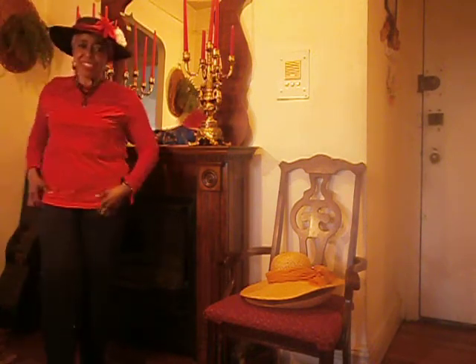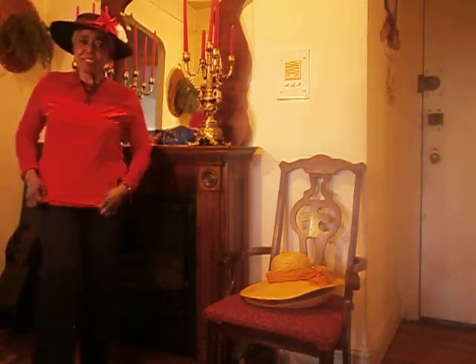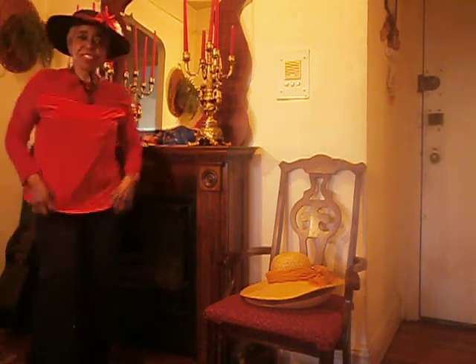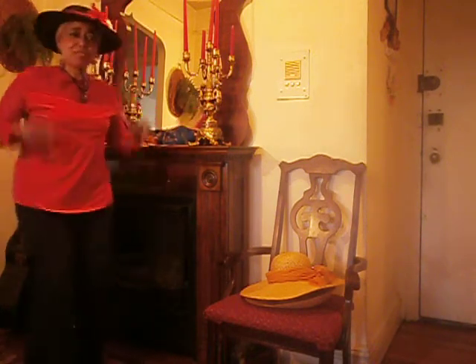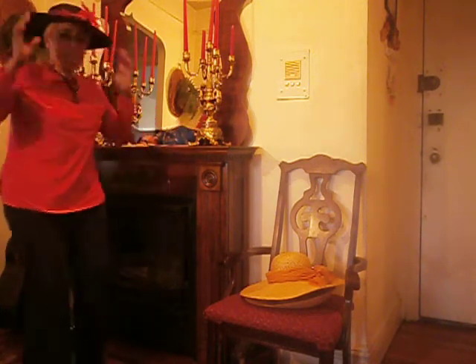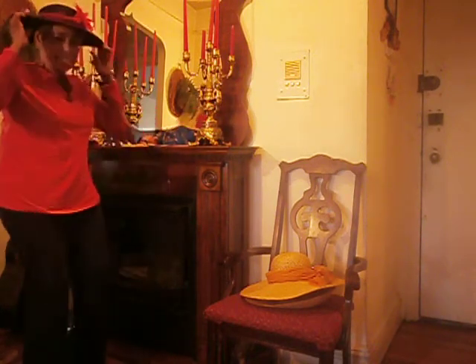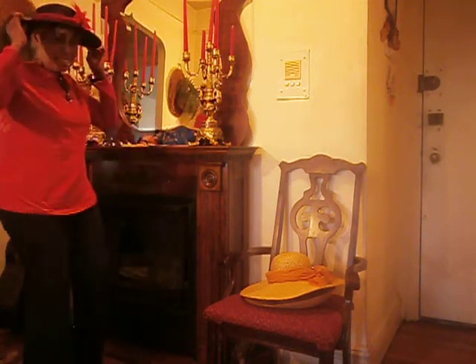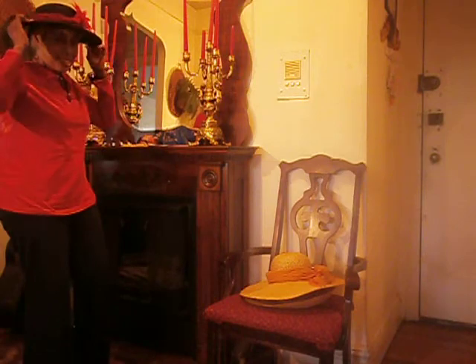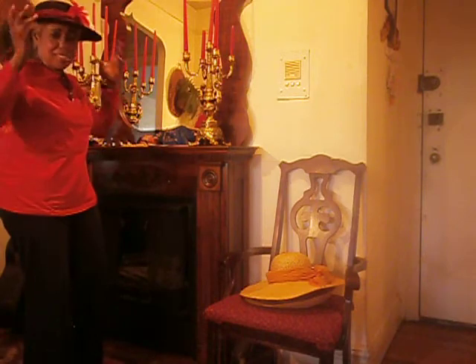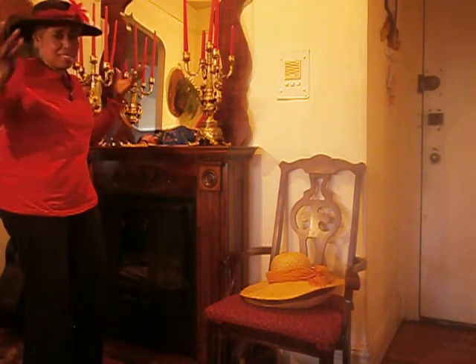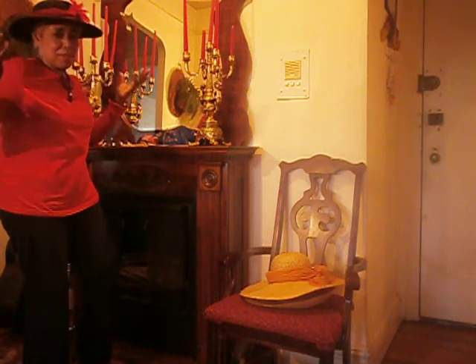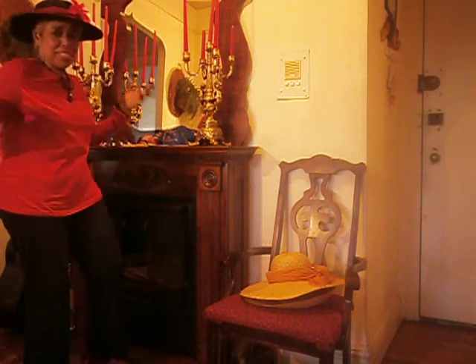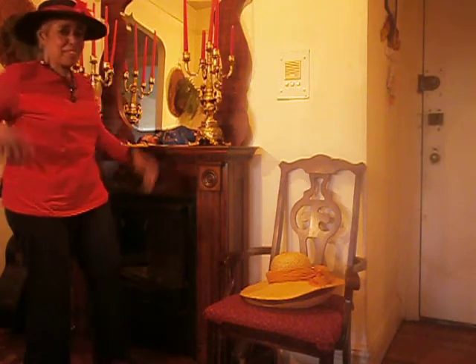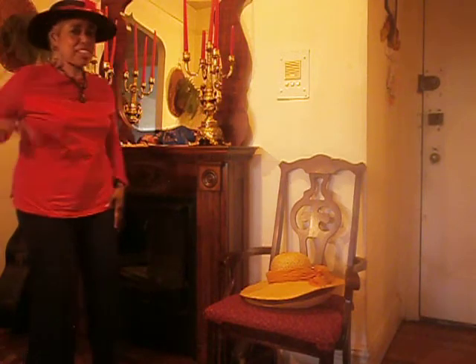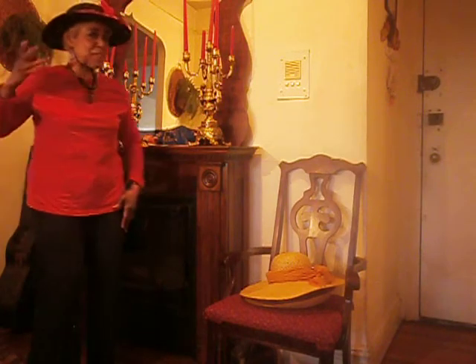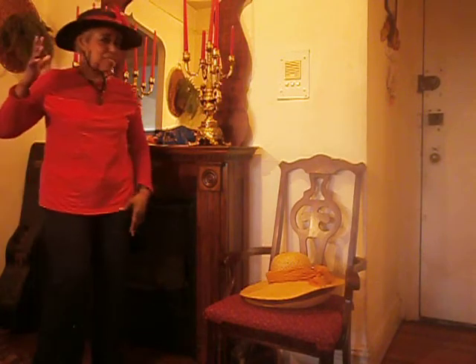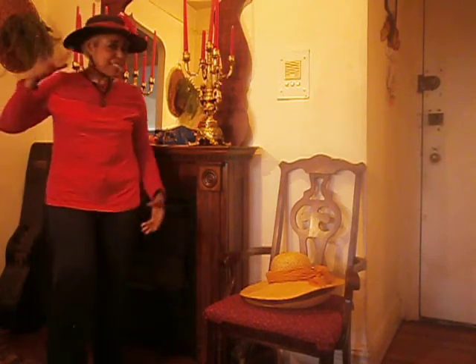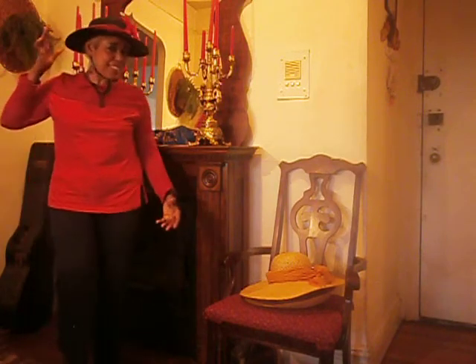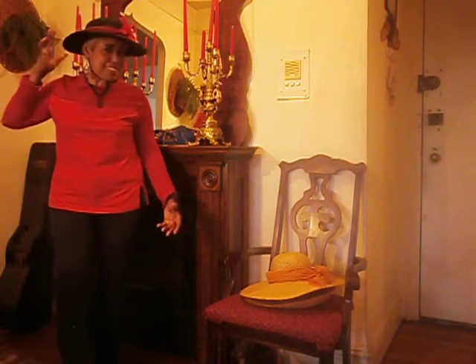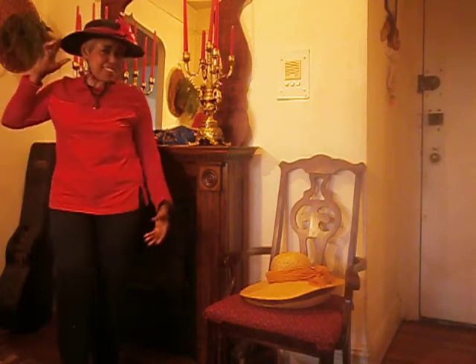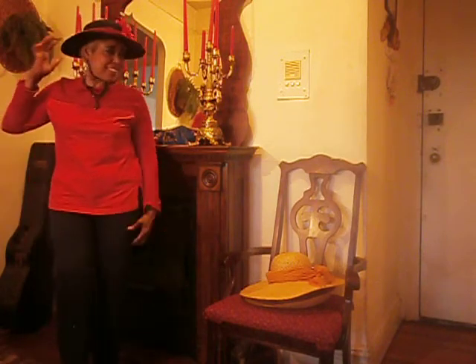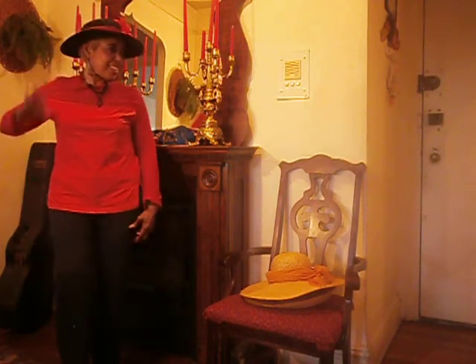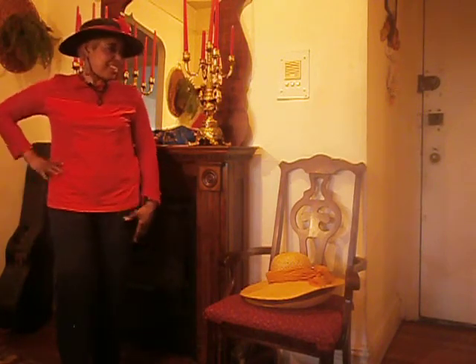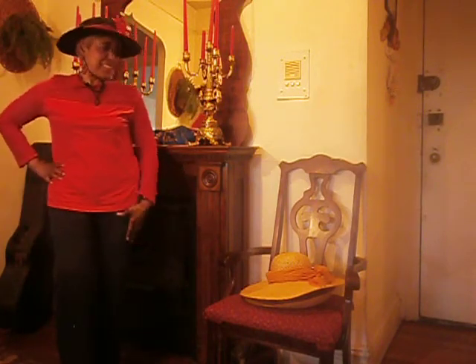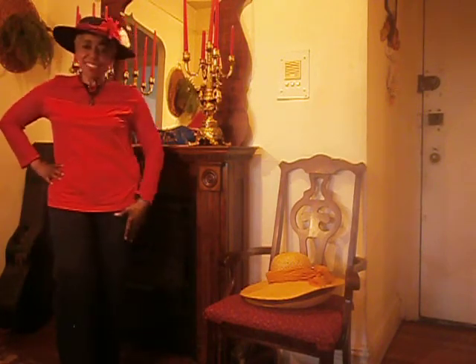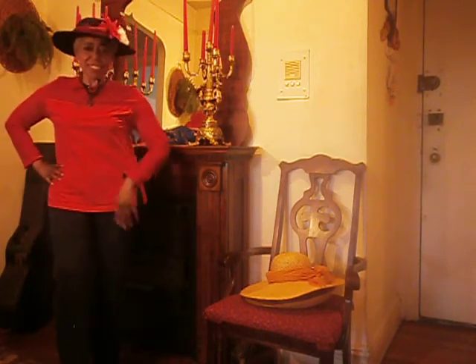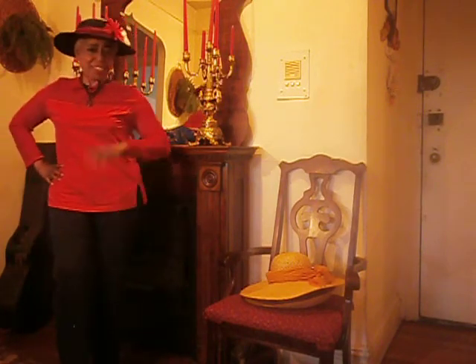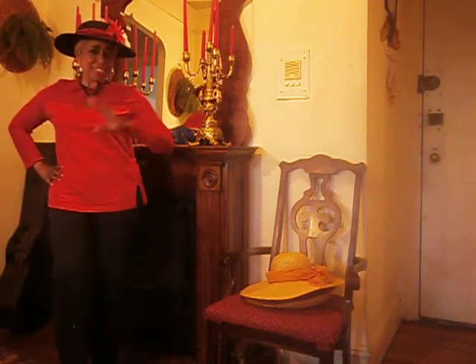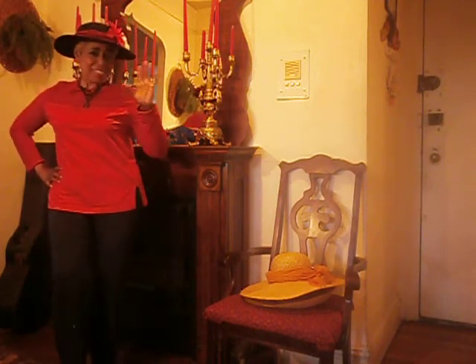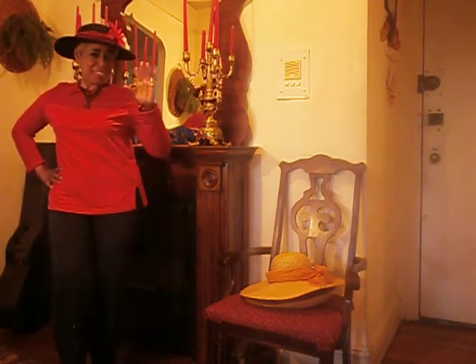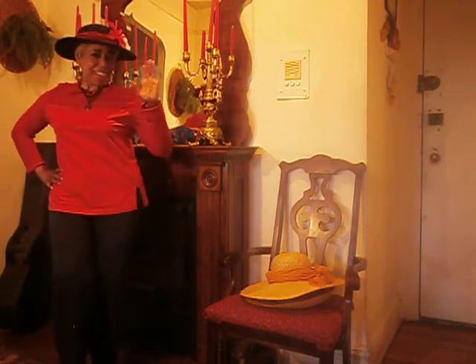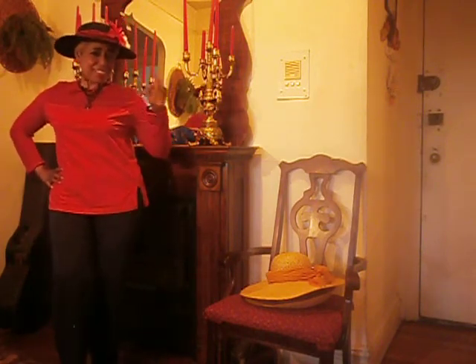It makes it look quite dressy. You can even wear this at a special event where you have to sit in the sun. It looks very, very elegant.